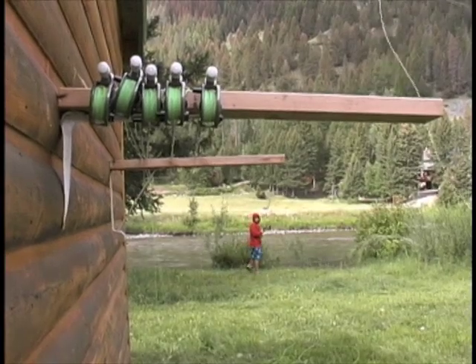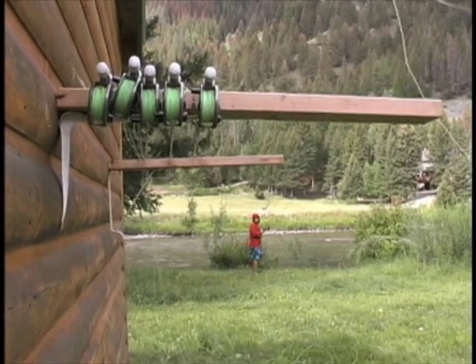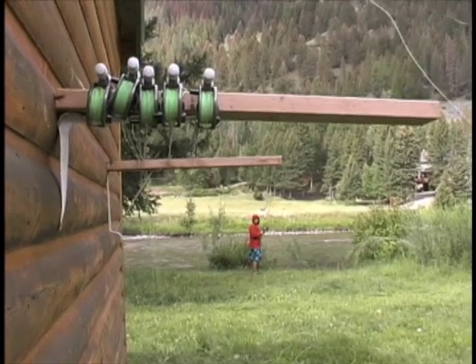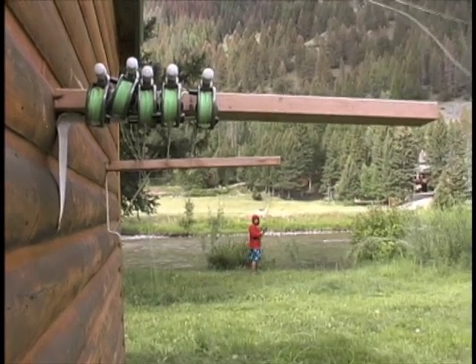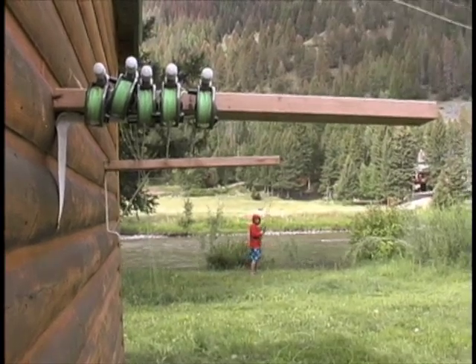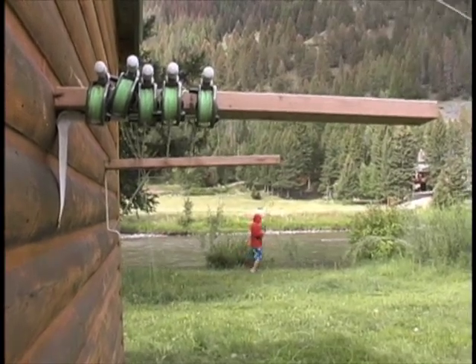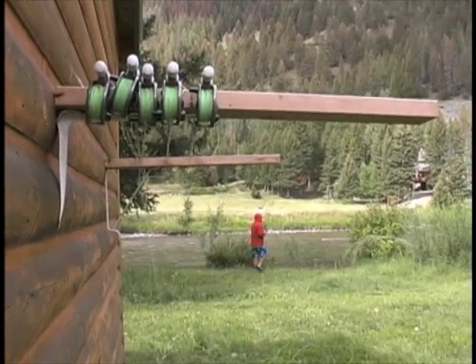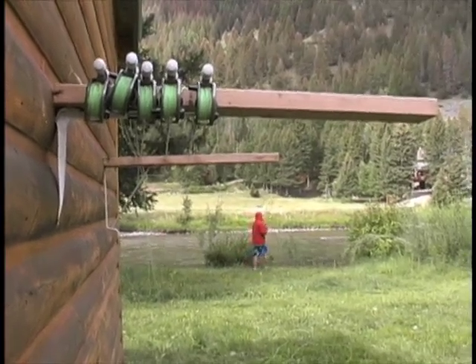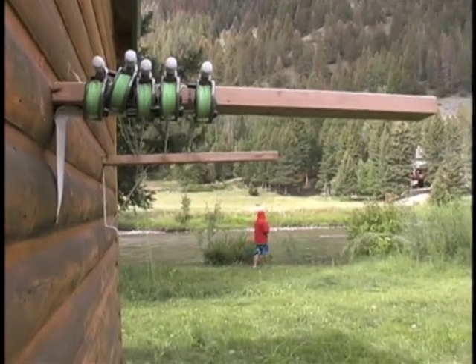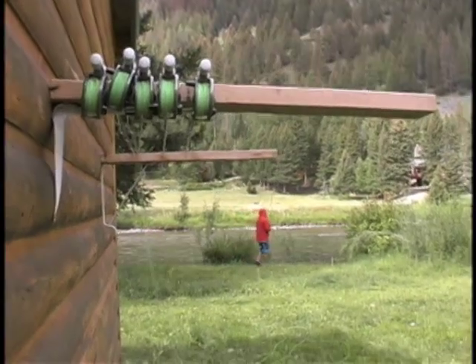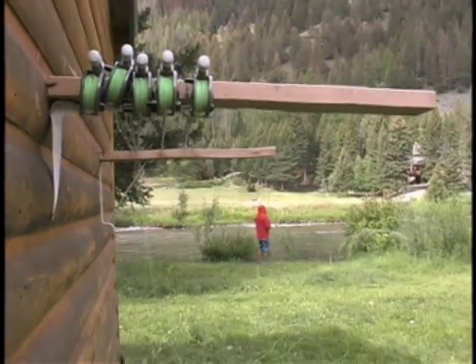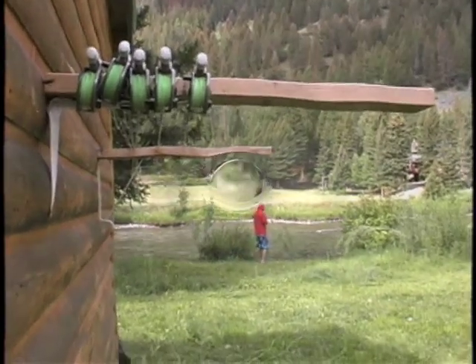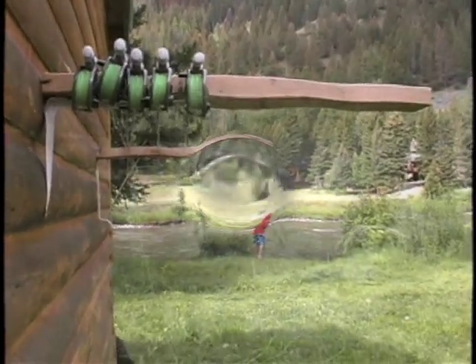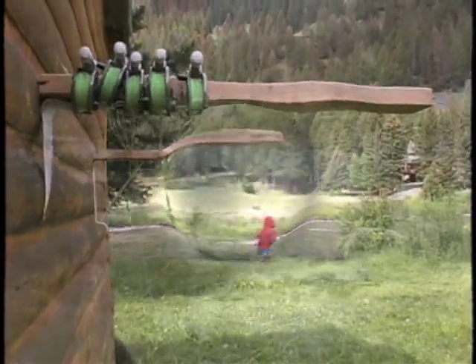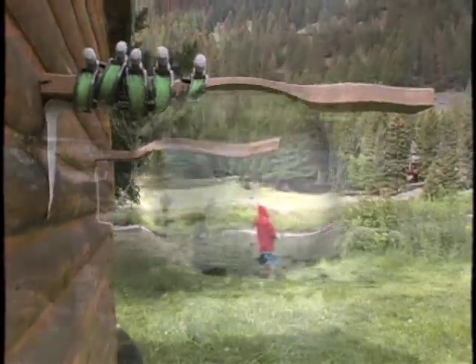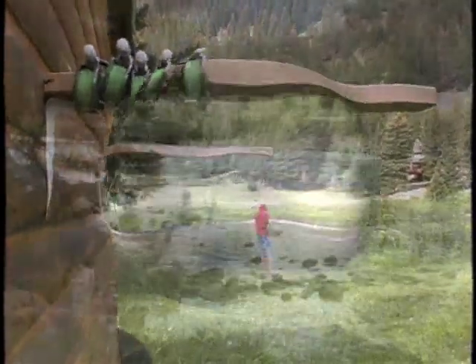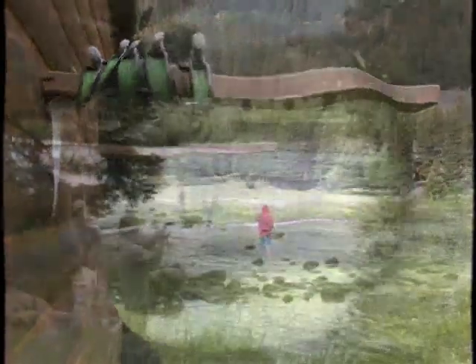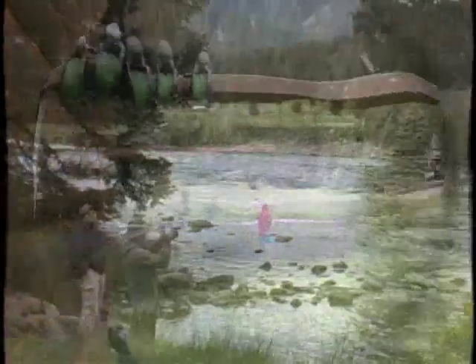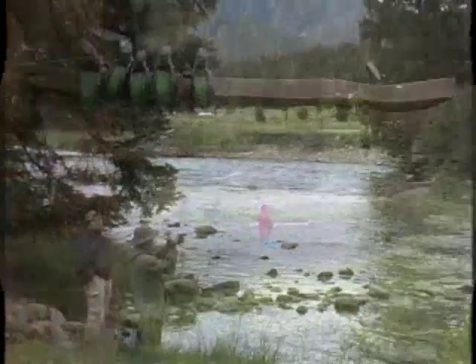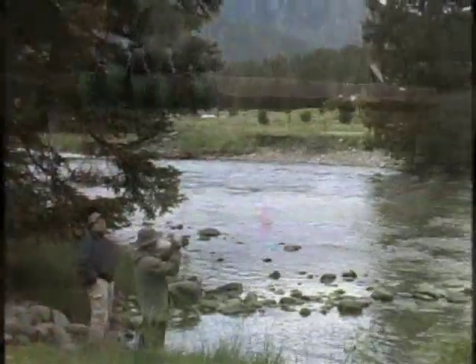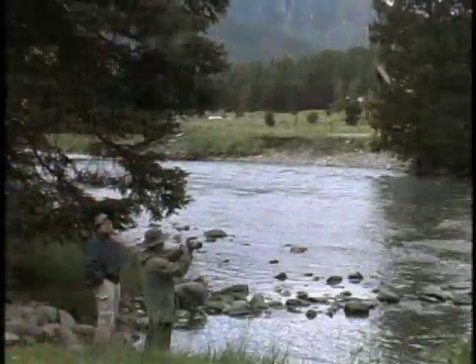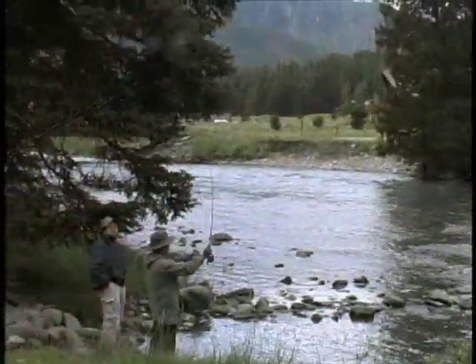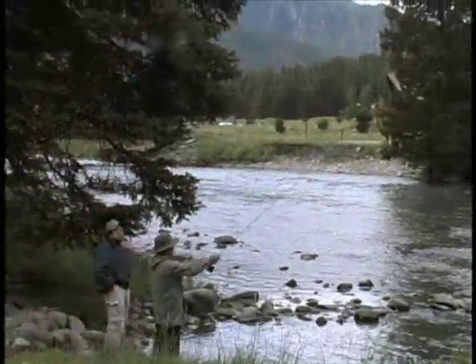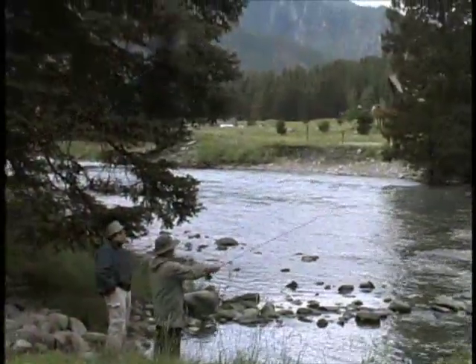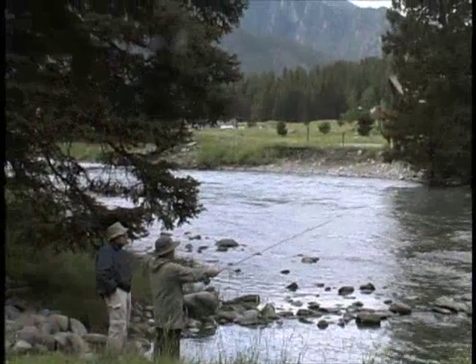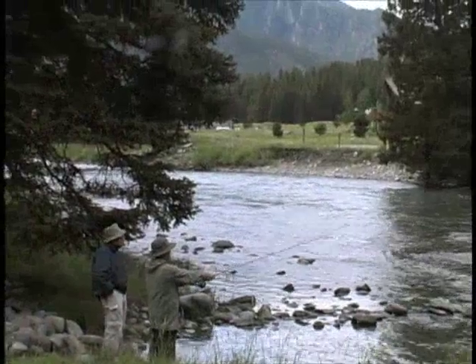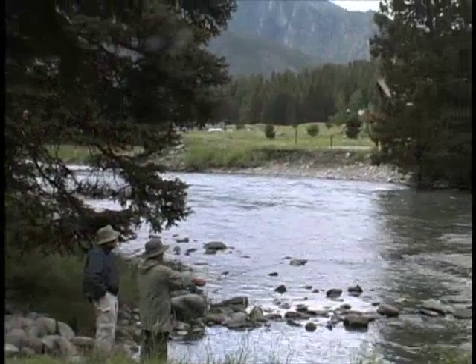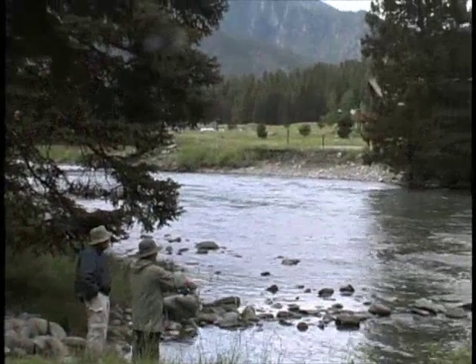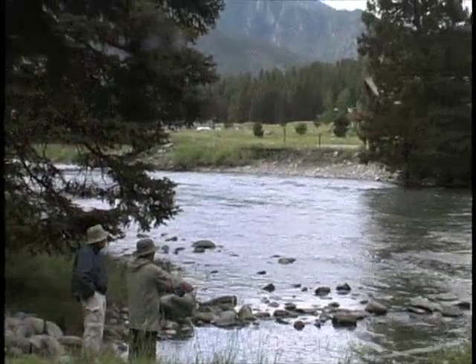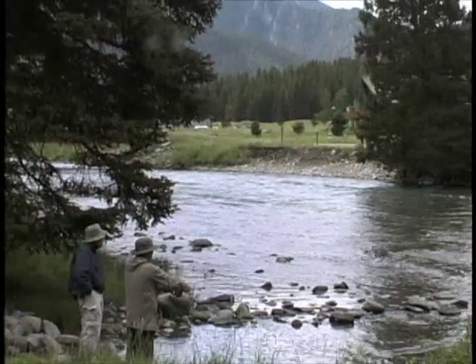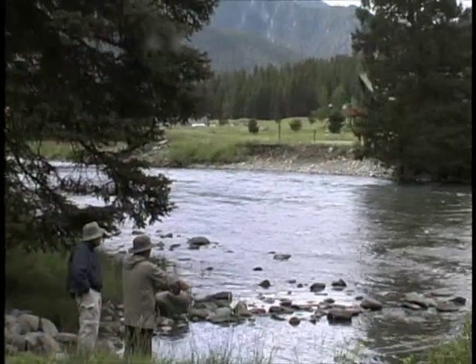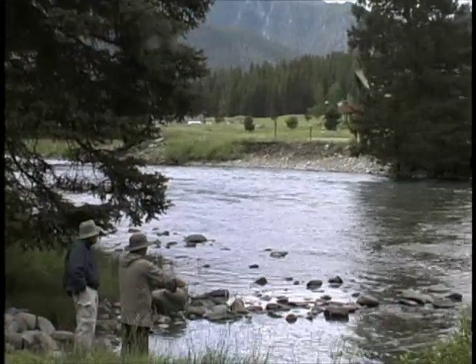We provide all the gear. The only thing you need to bring is a fishing license. When you book your trip, we can help you with that.